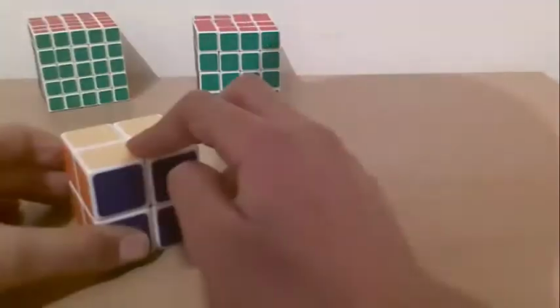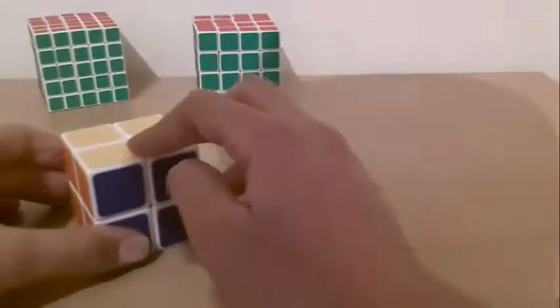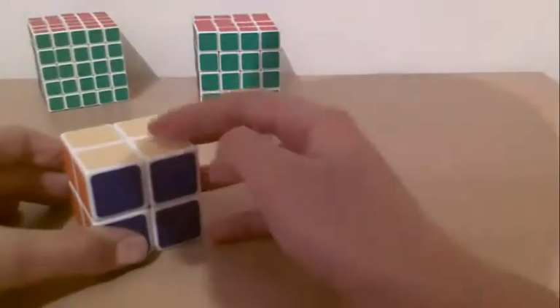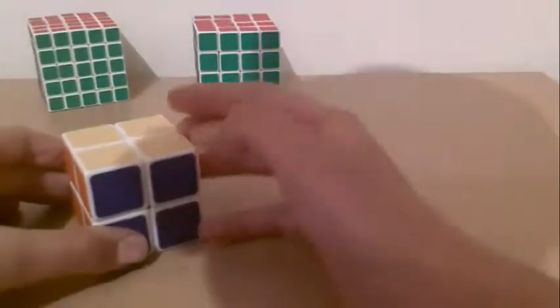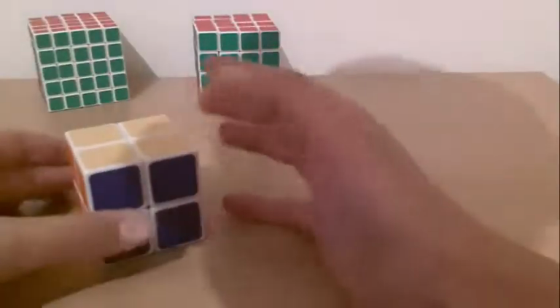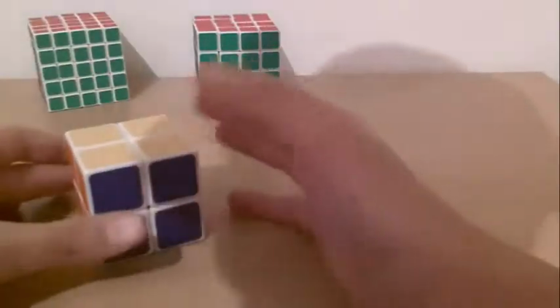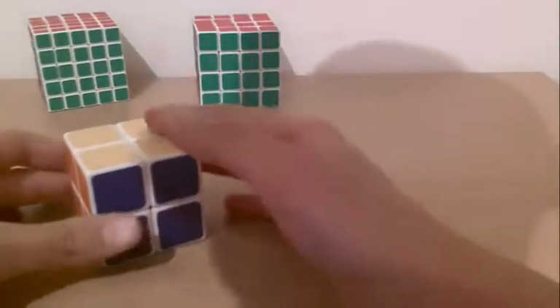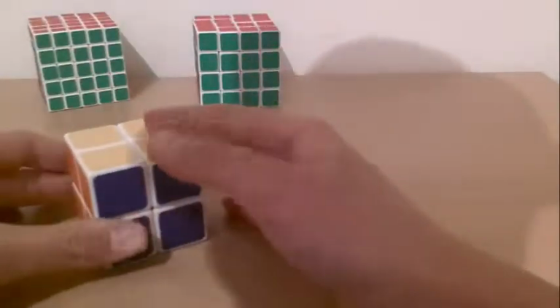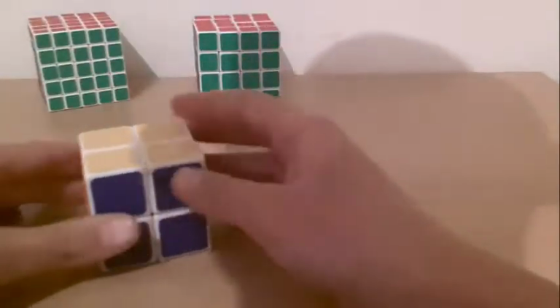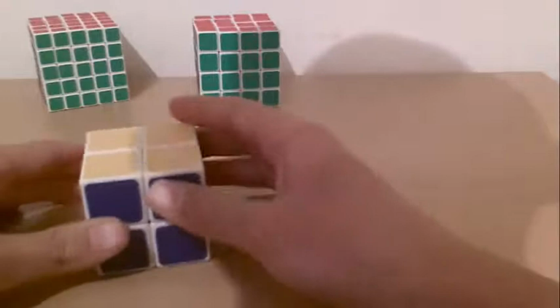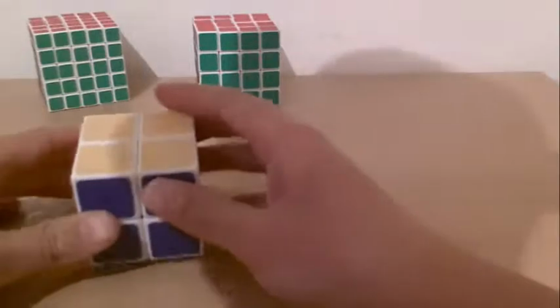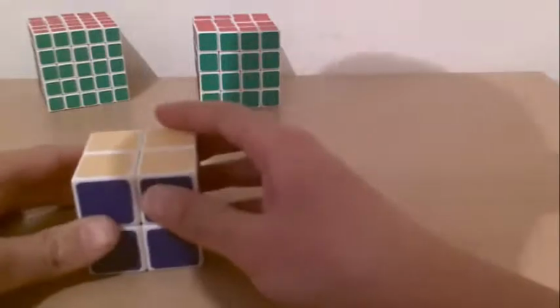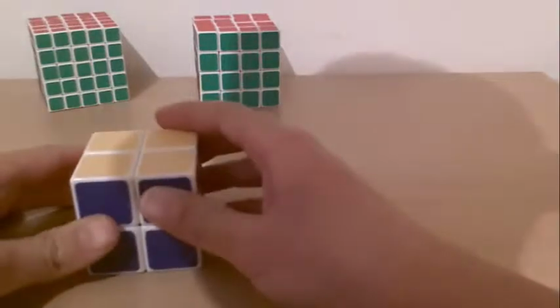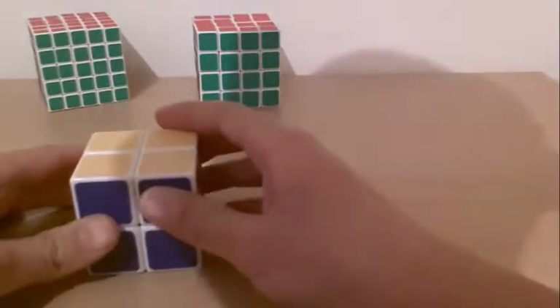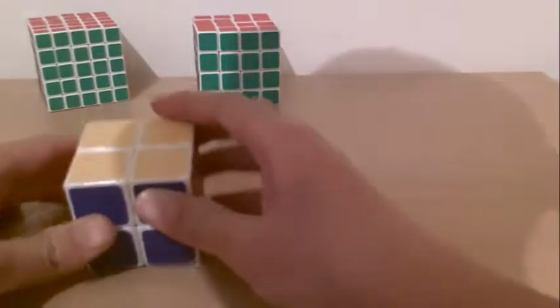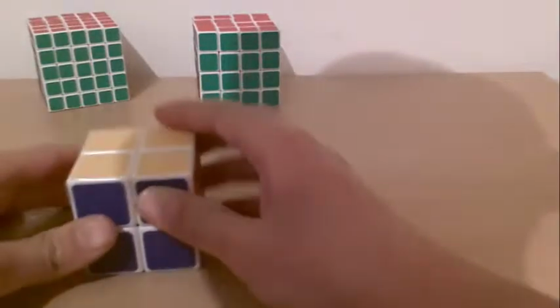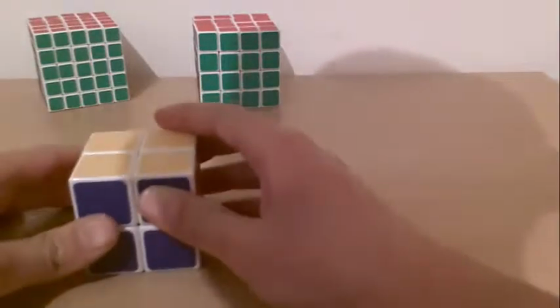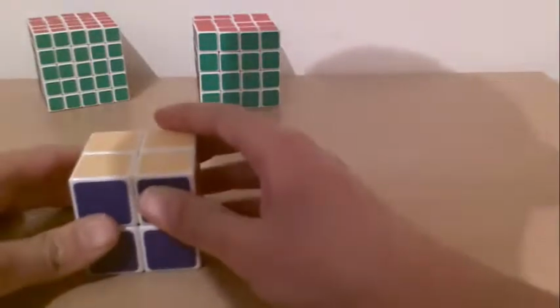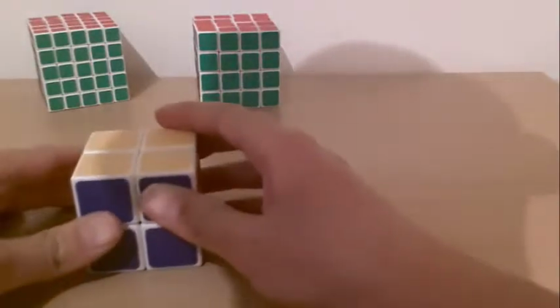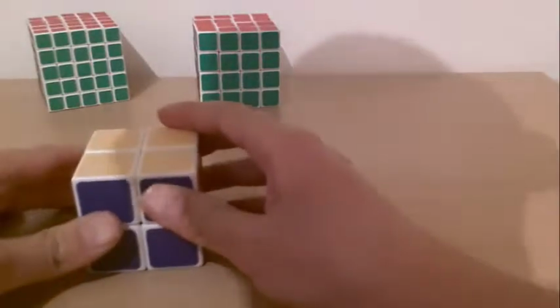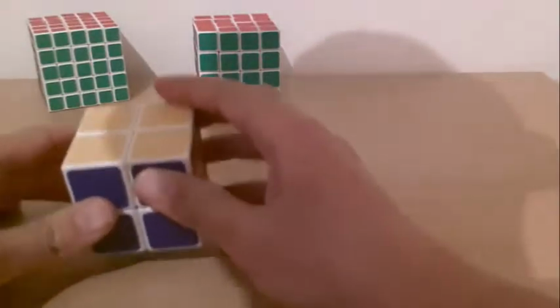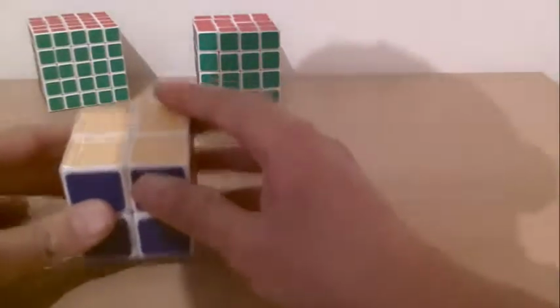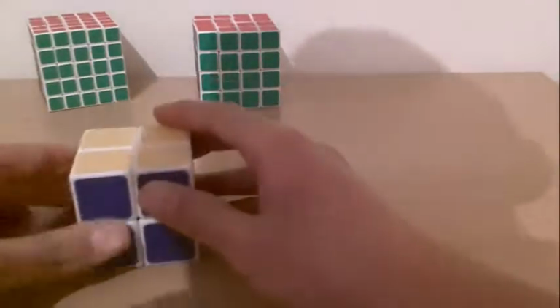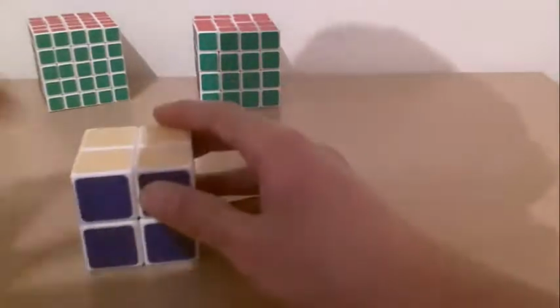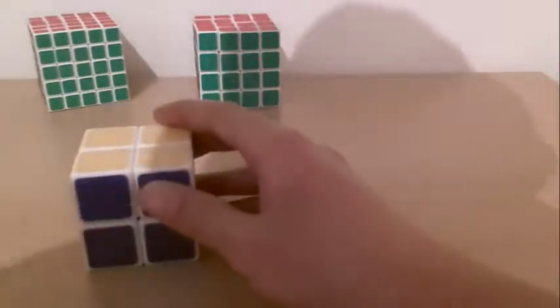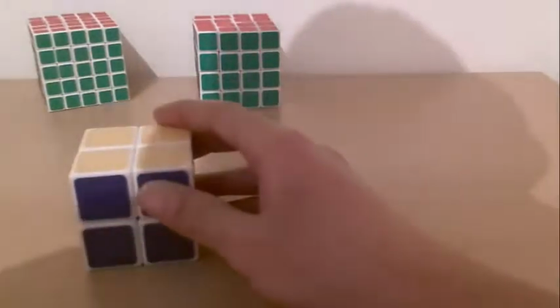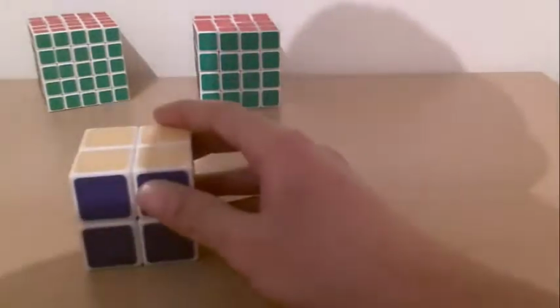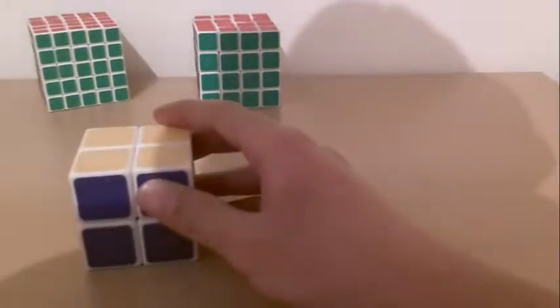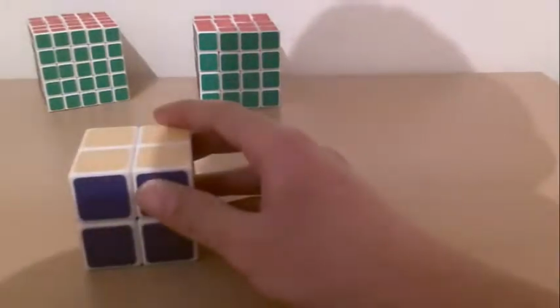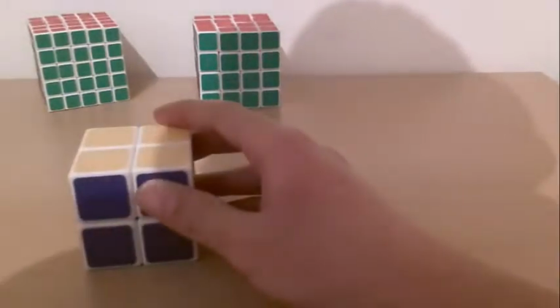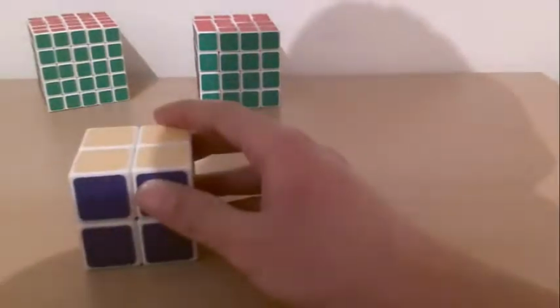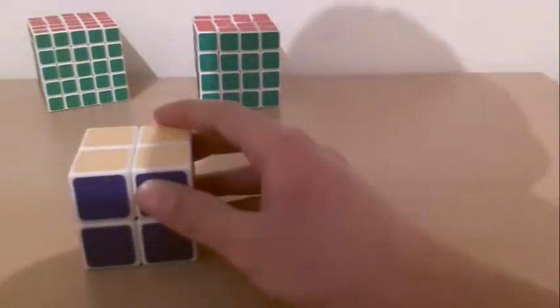And congratulations, you know how to solve the 2x2 Rubik's cube!